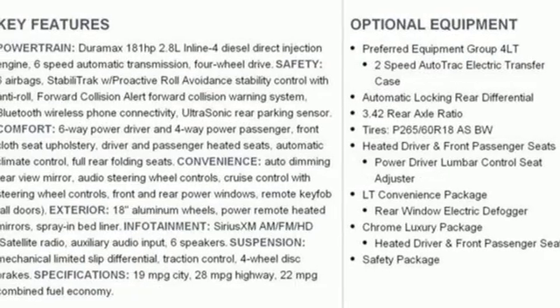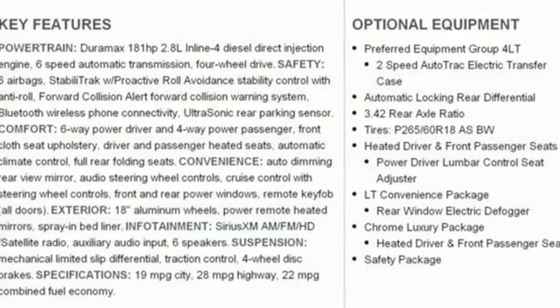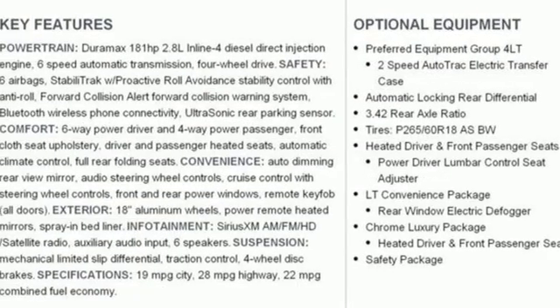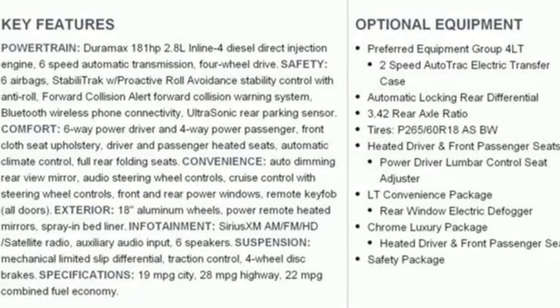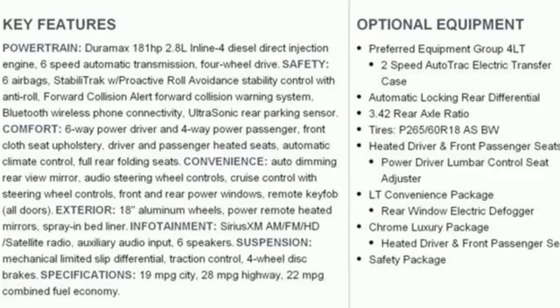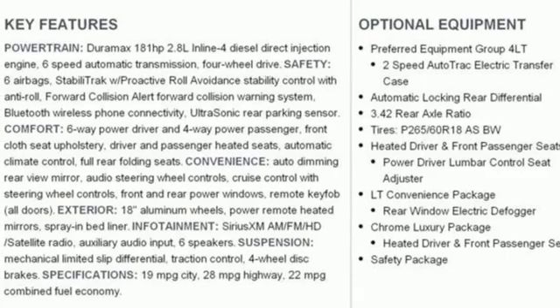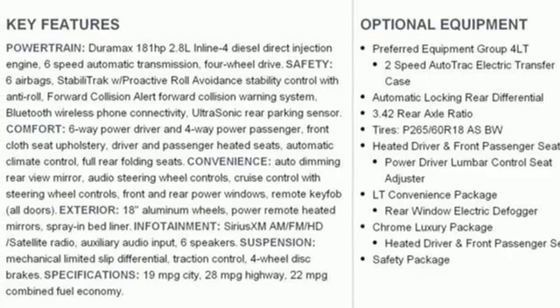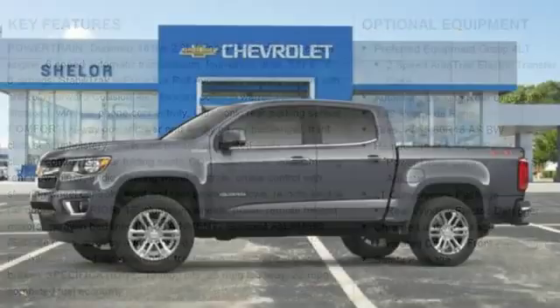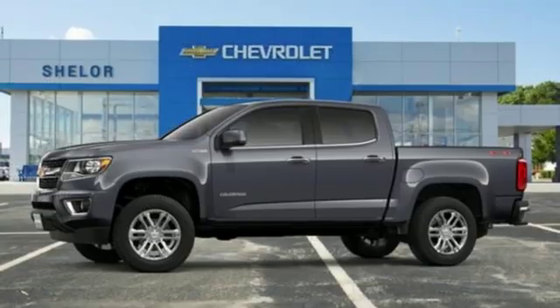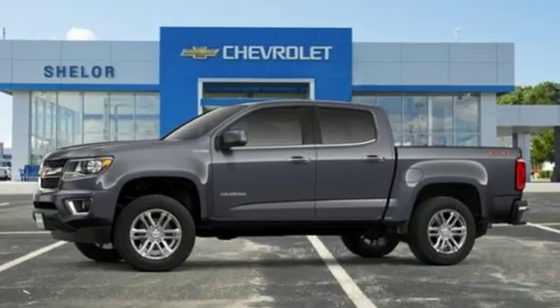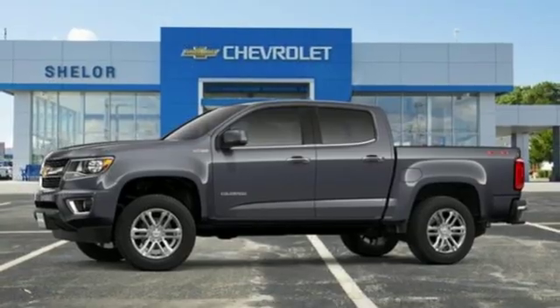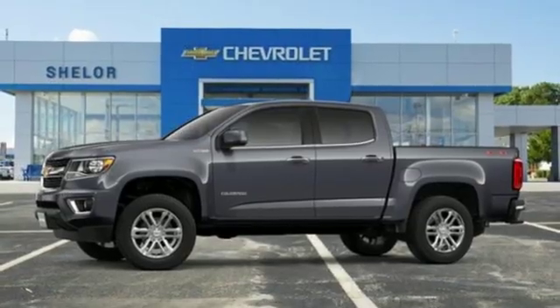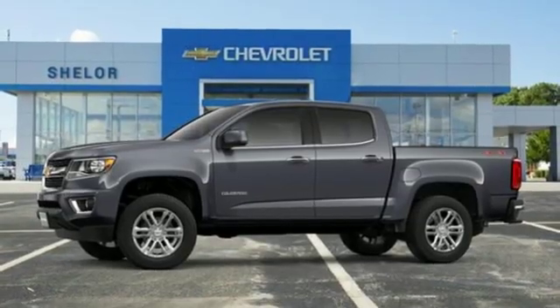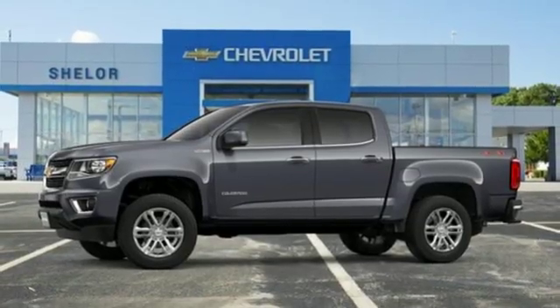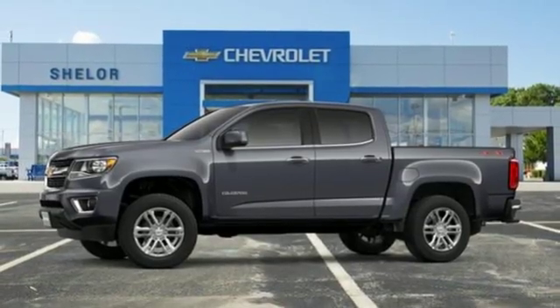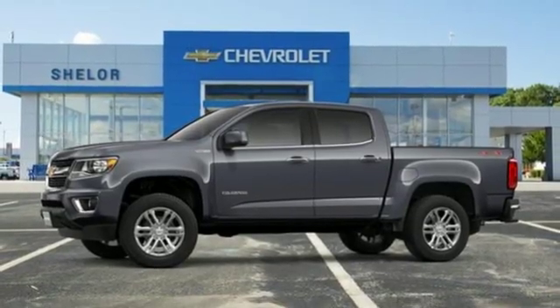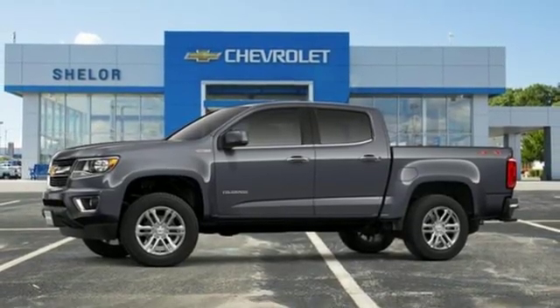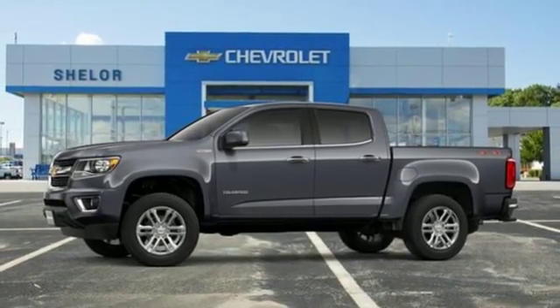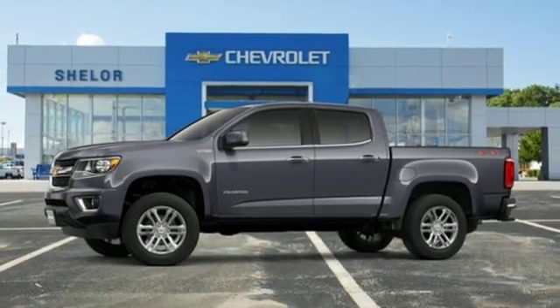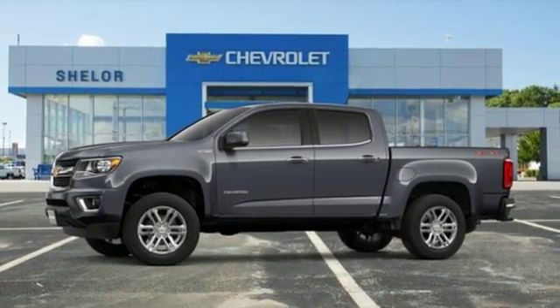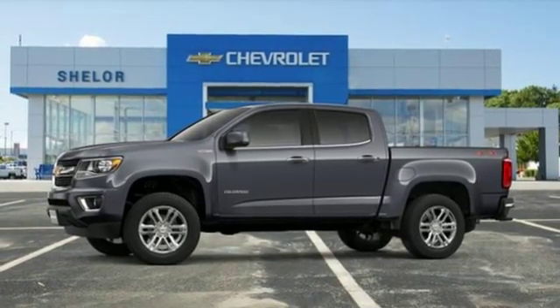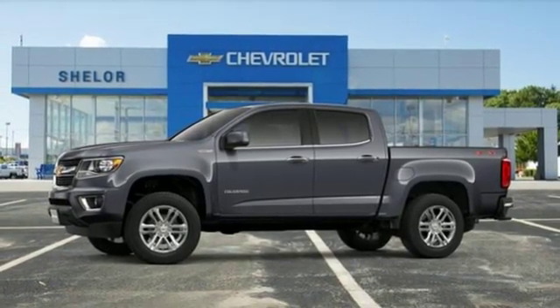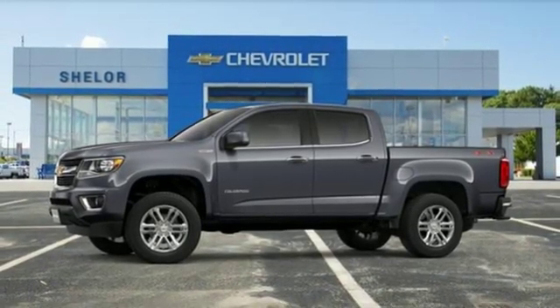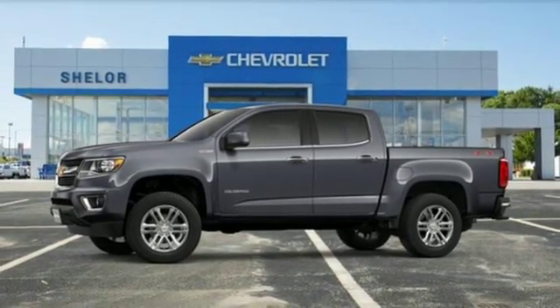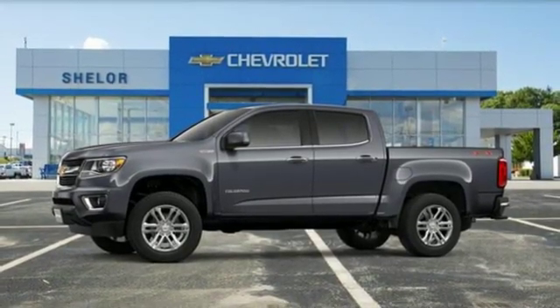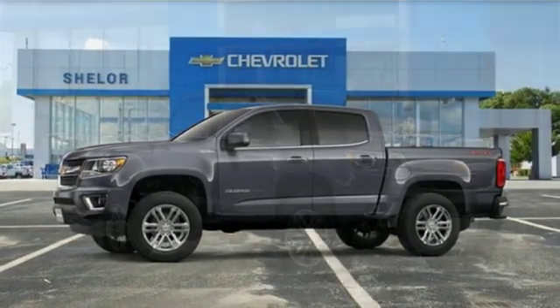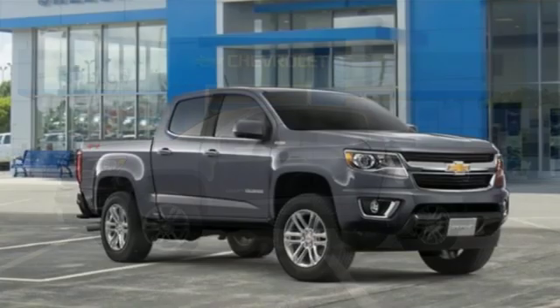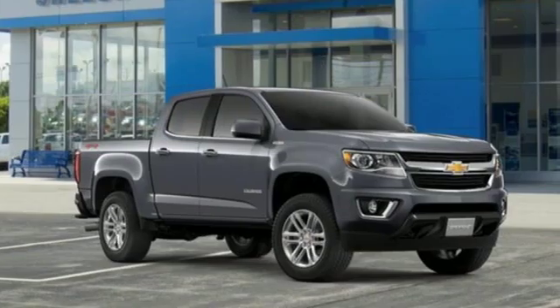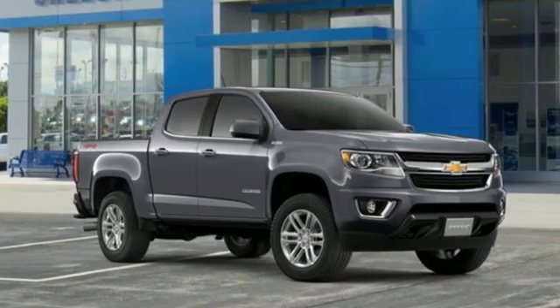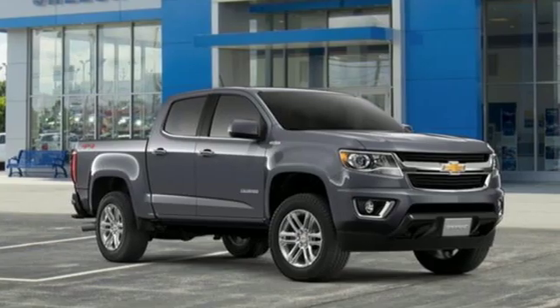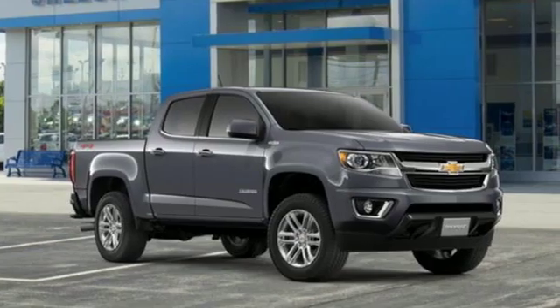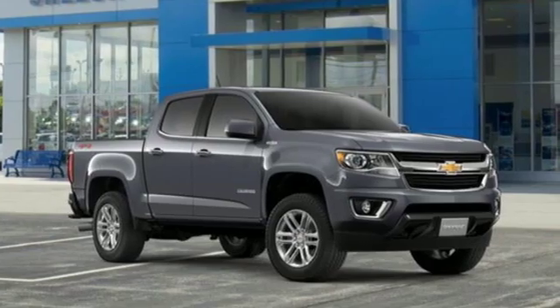Active grille shutters, gas pressurized shocks, rear parking sensors, and automatic transmission.